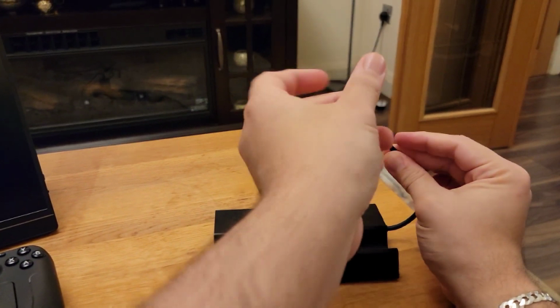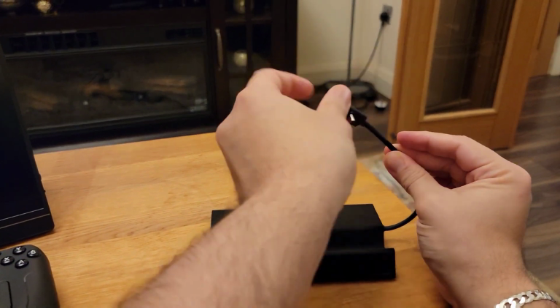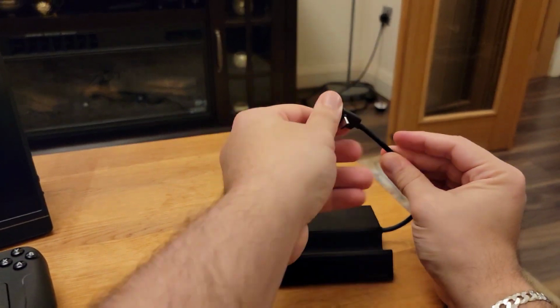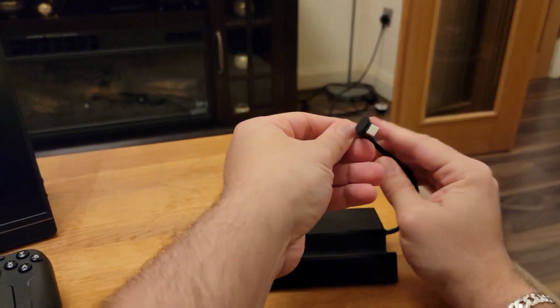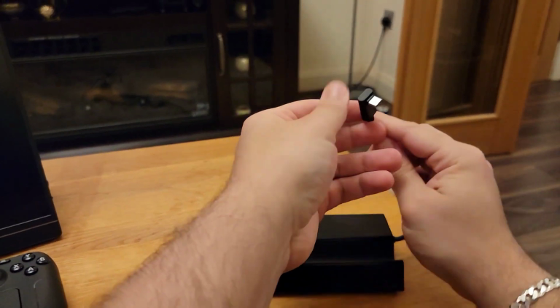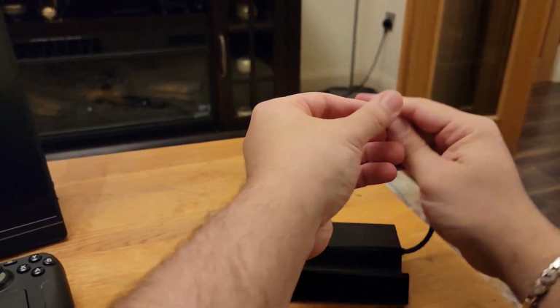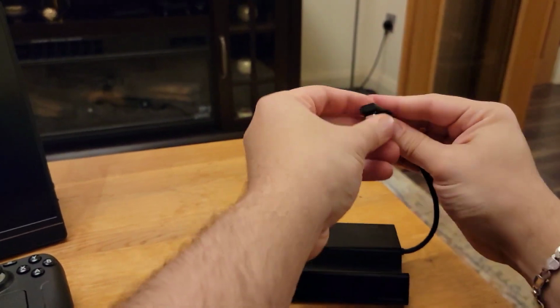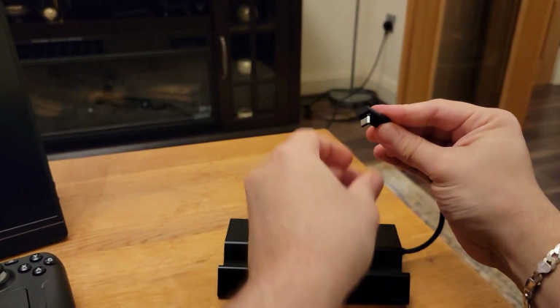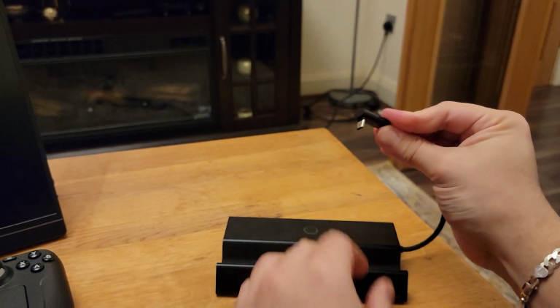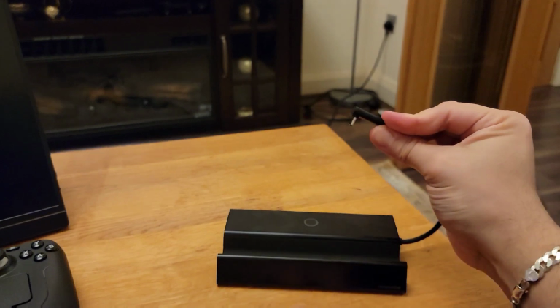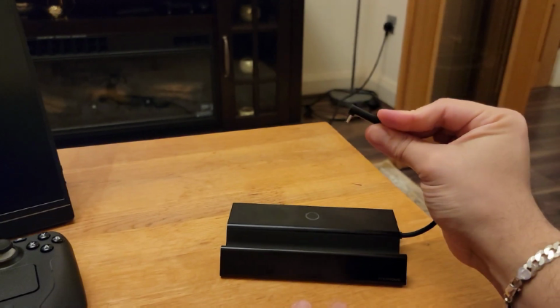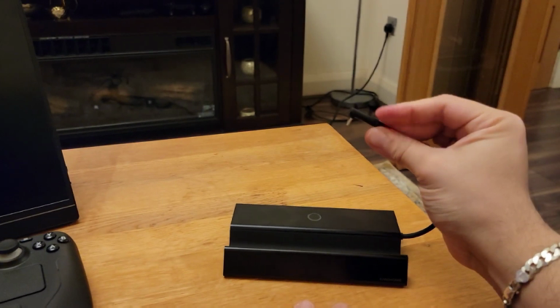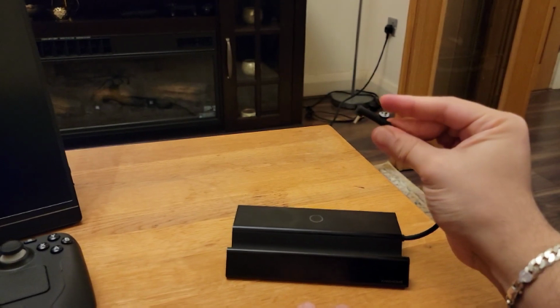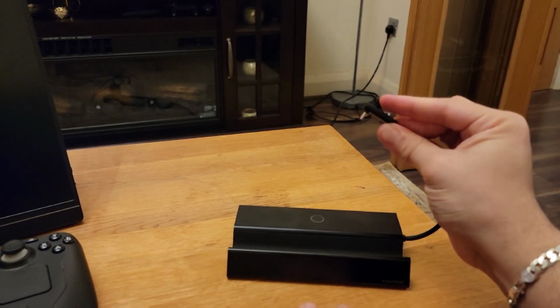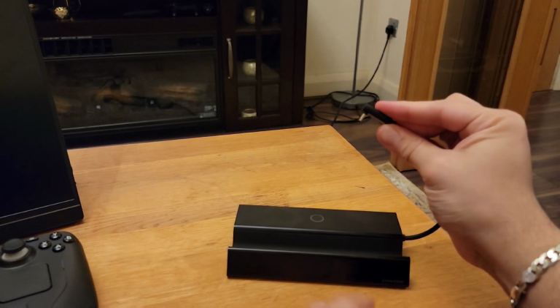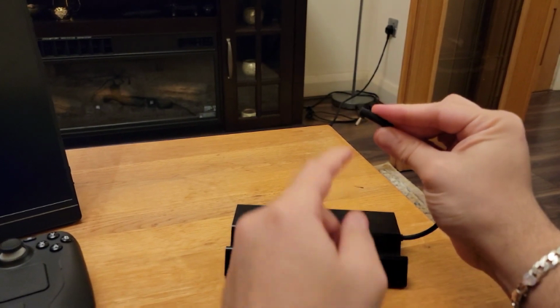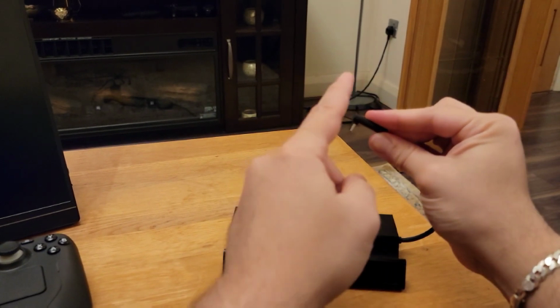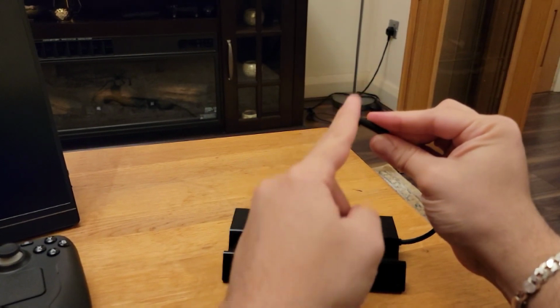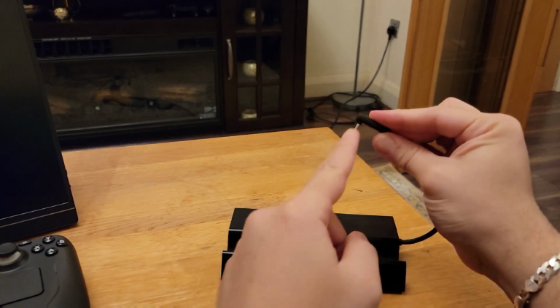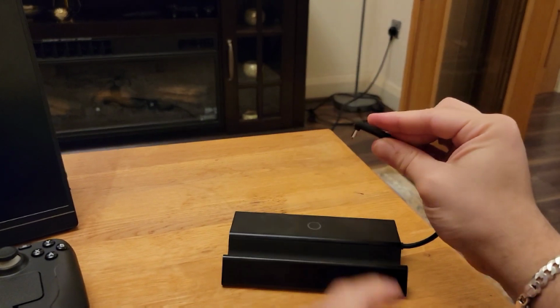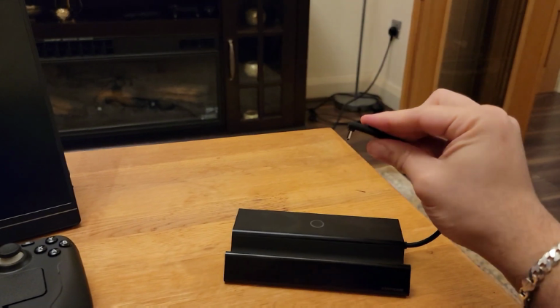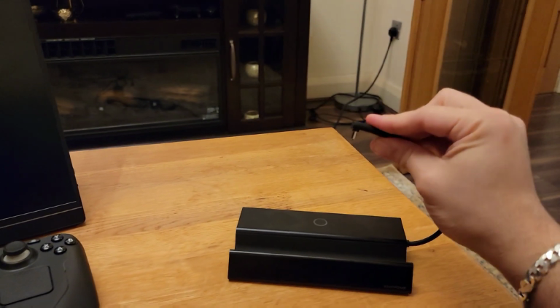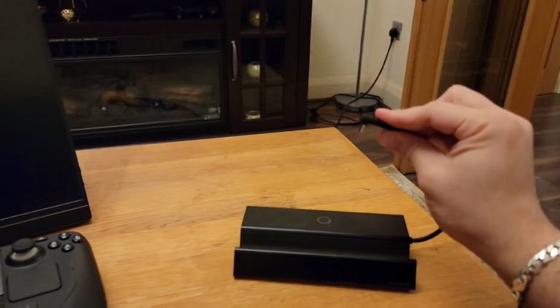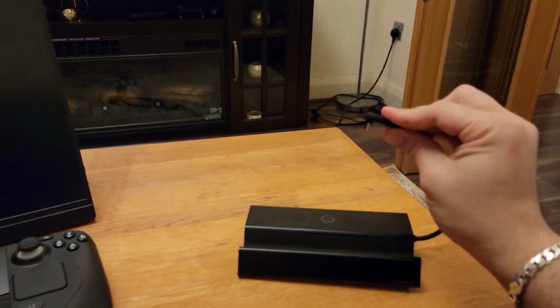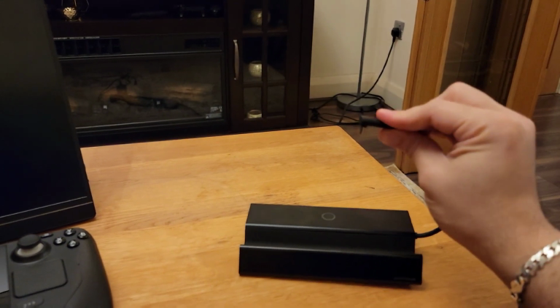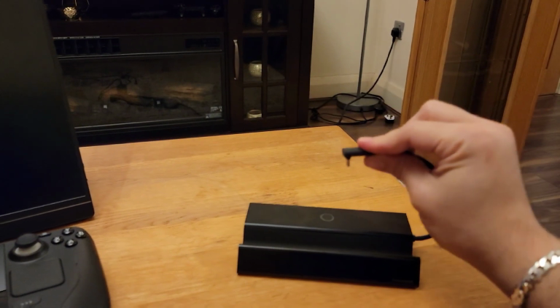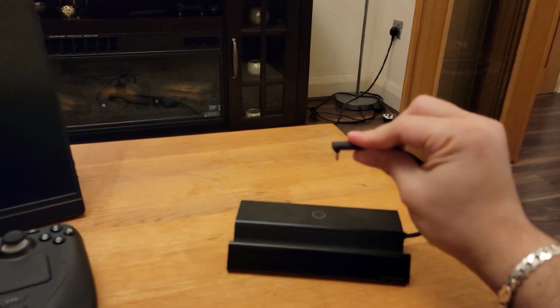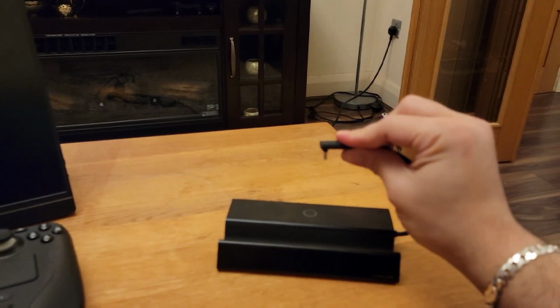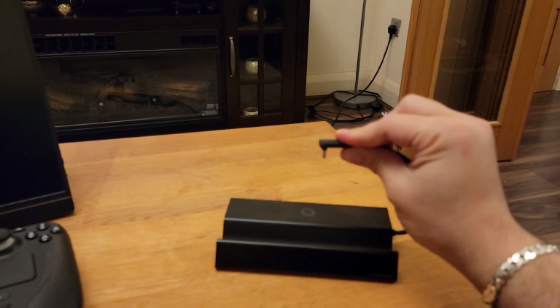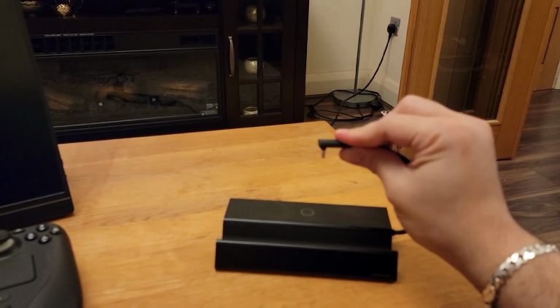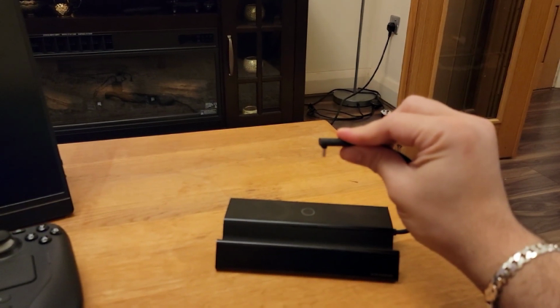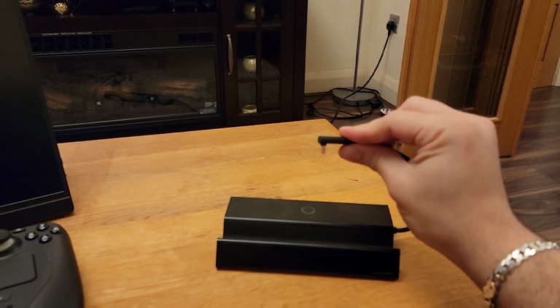Also, the USB cable is at a 90-degree angle so it connects to your Steam Deck correctly and safely.